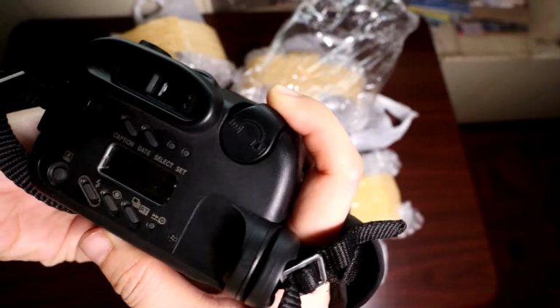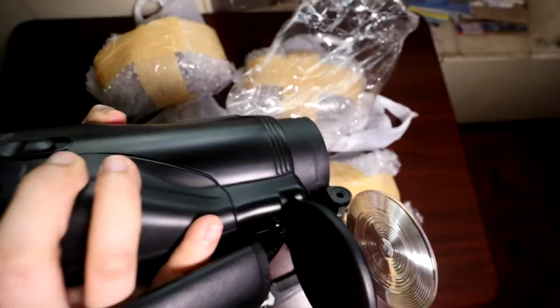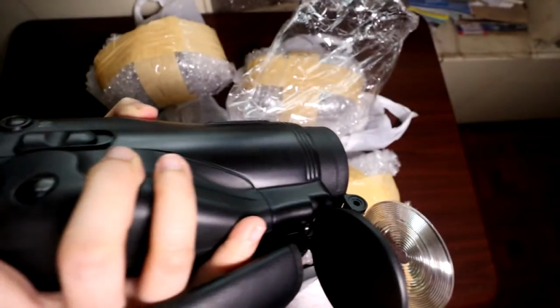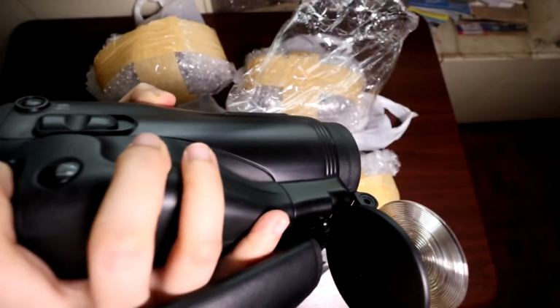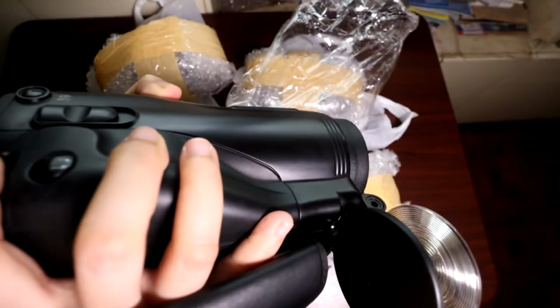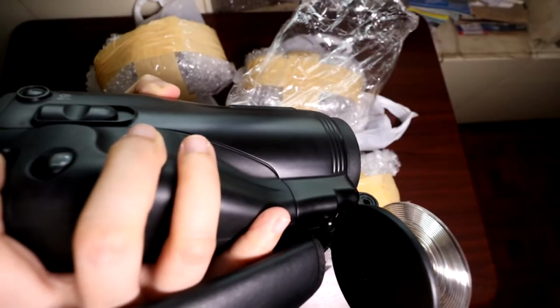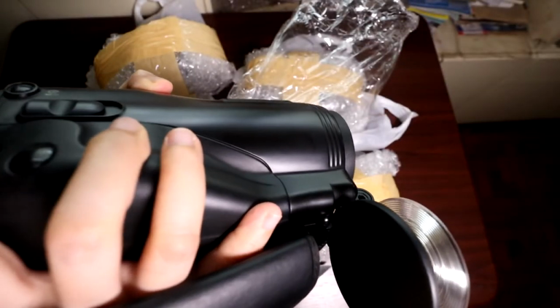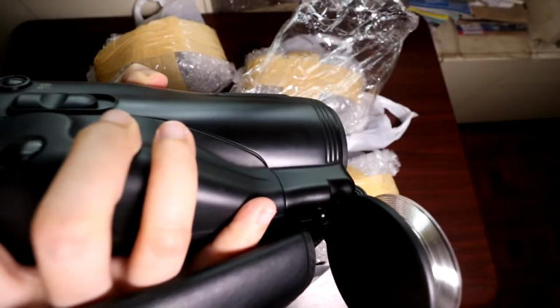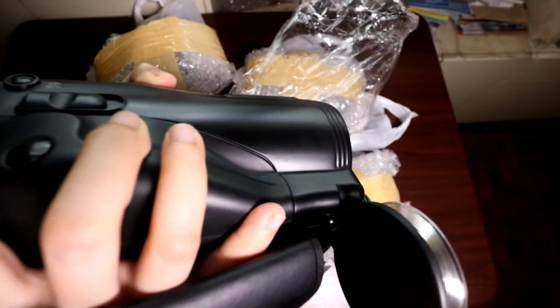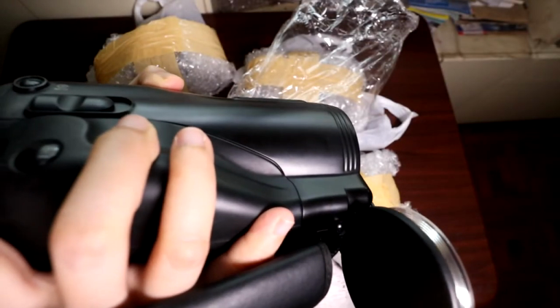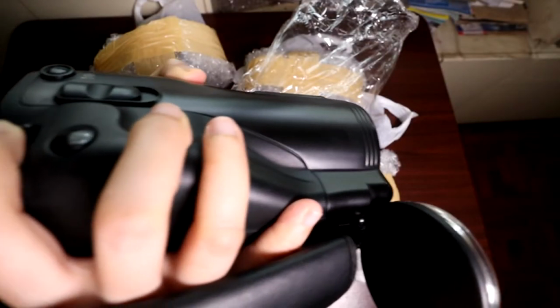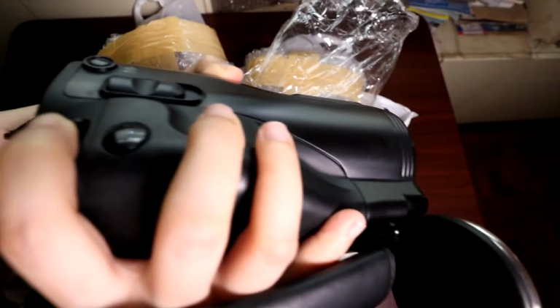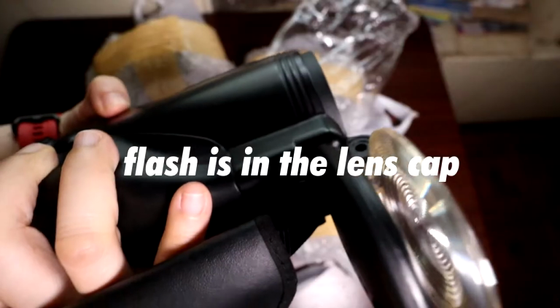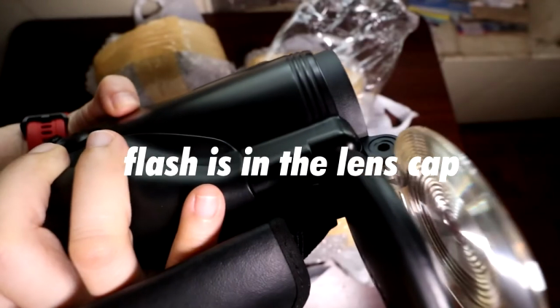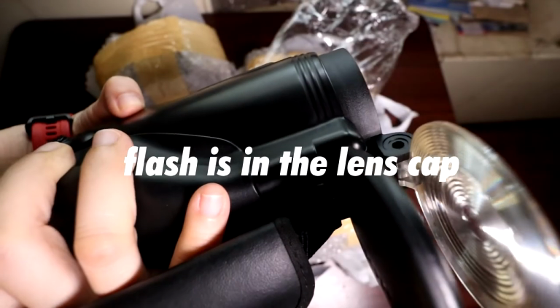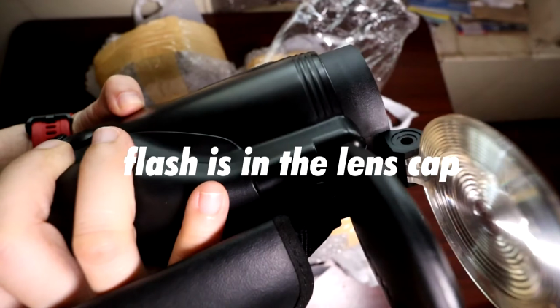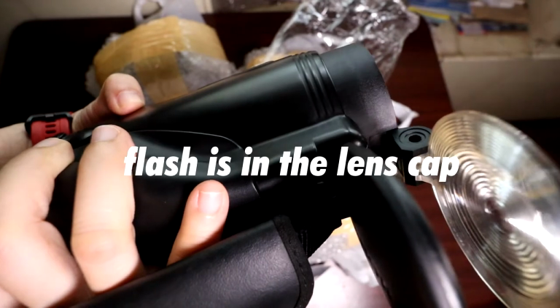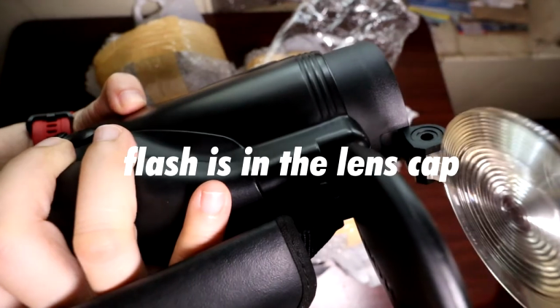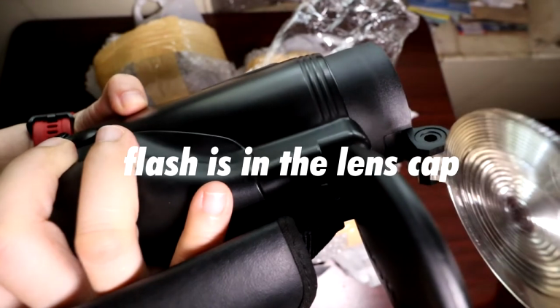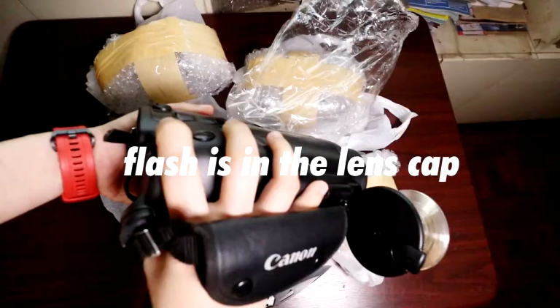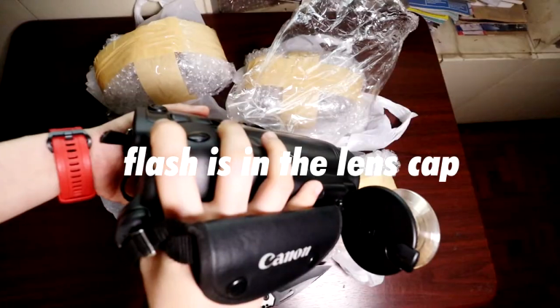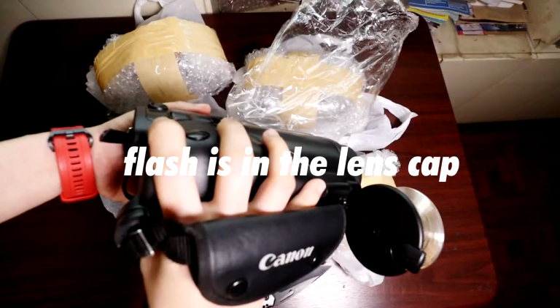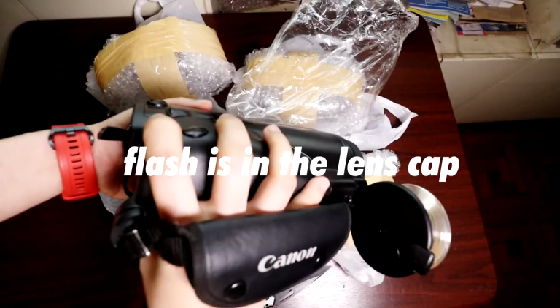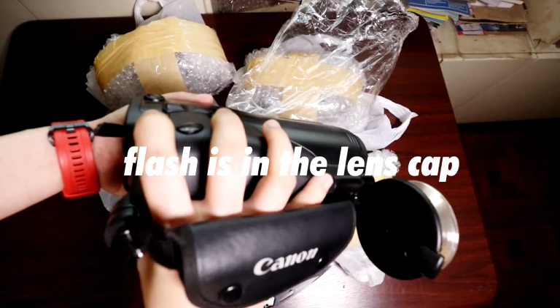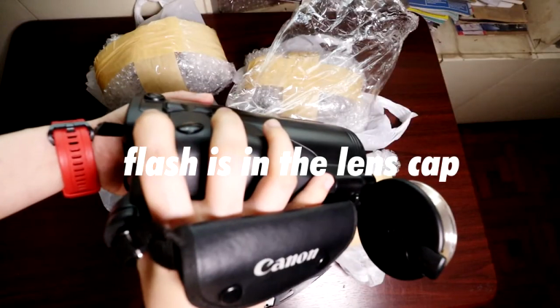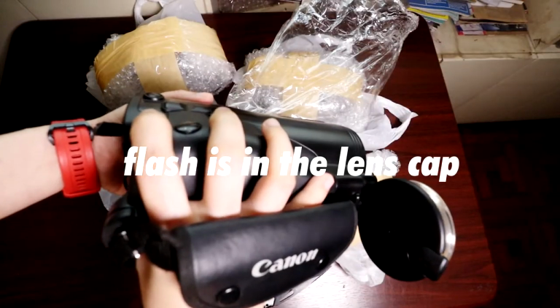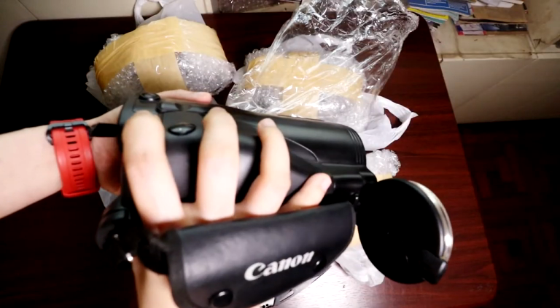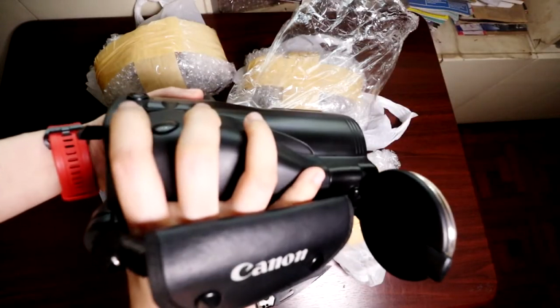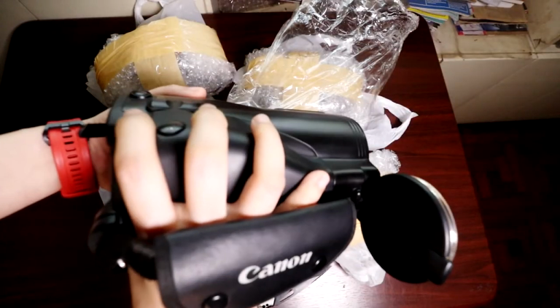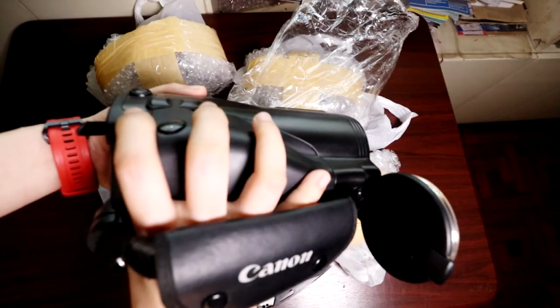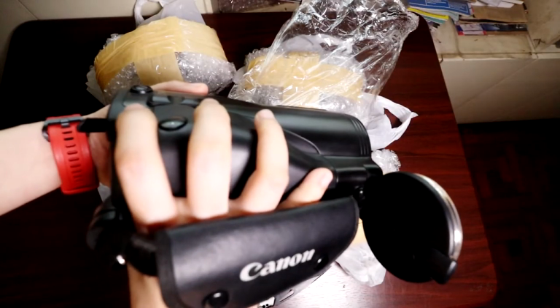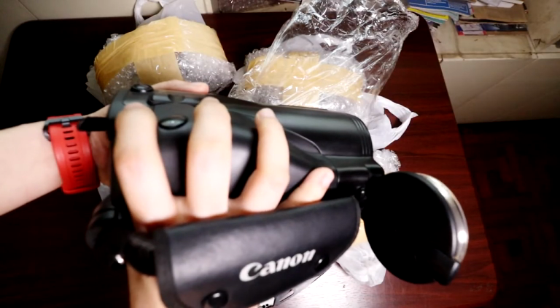See the lens retraction mechanism in action here. I've never used this camera, but I'll eventually try it when I have time.